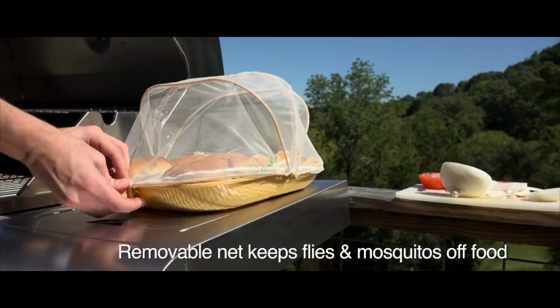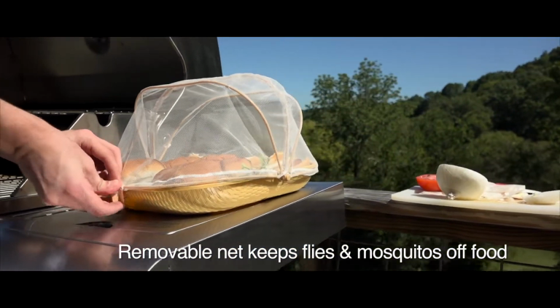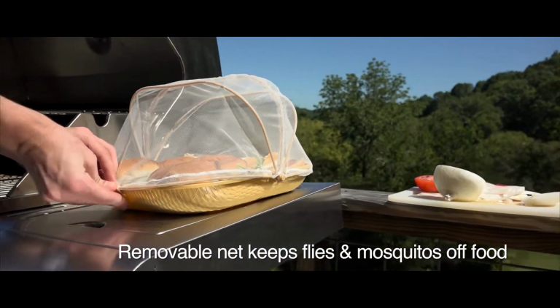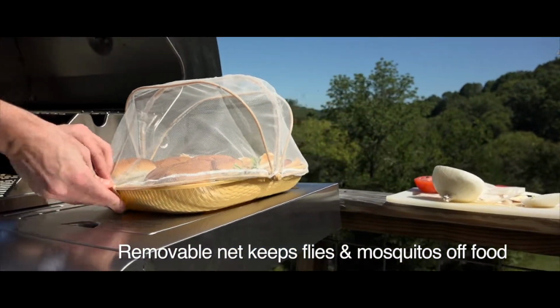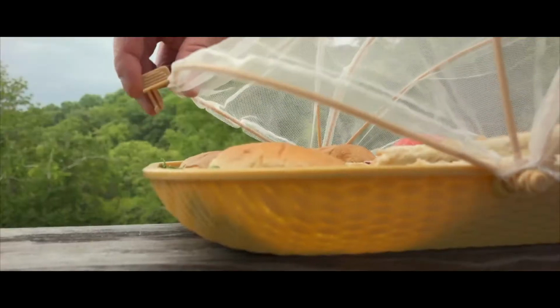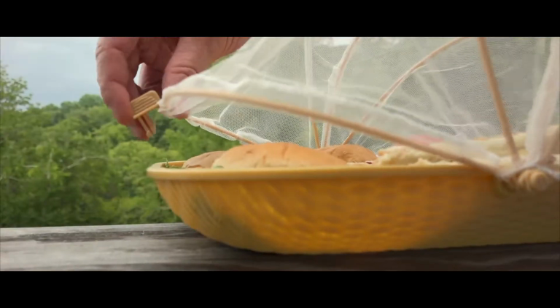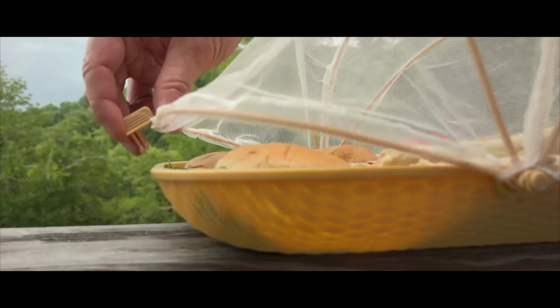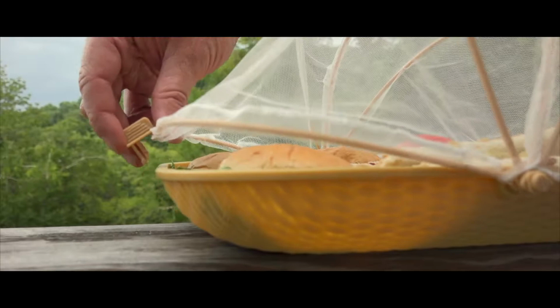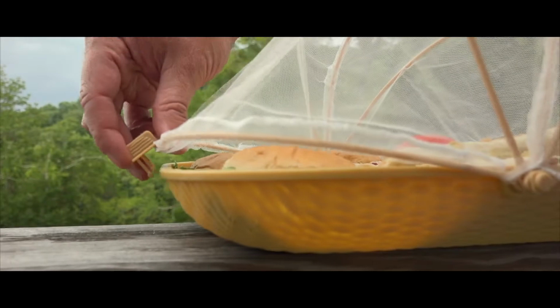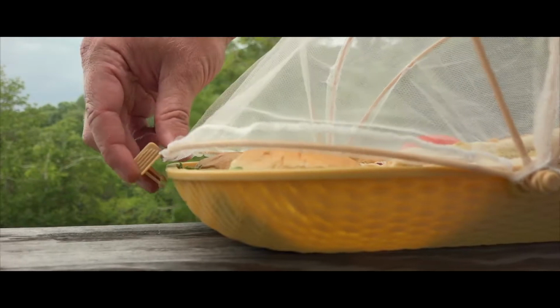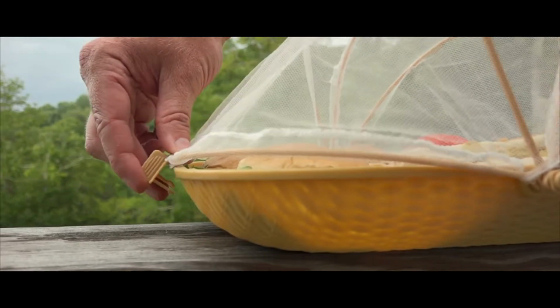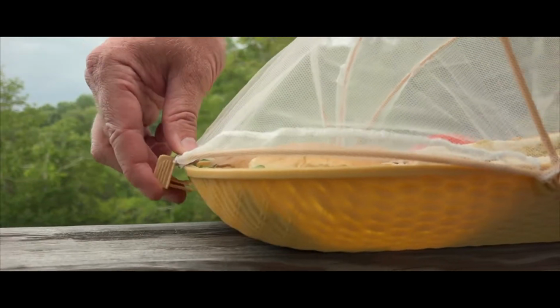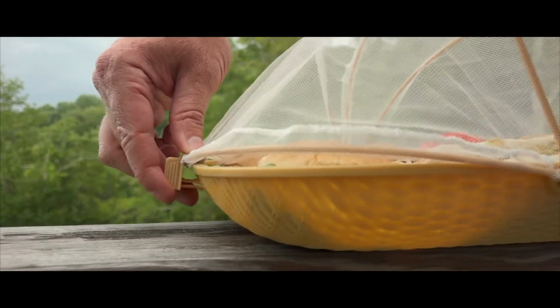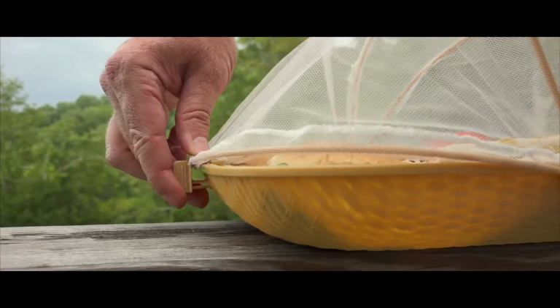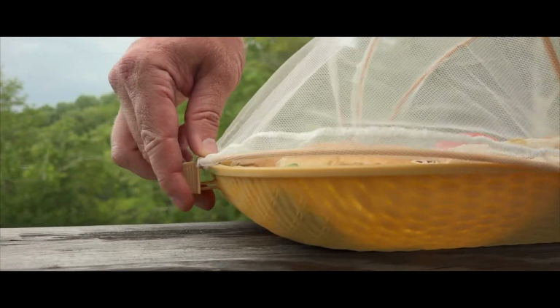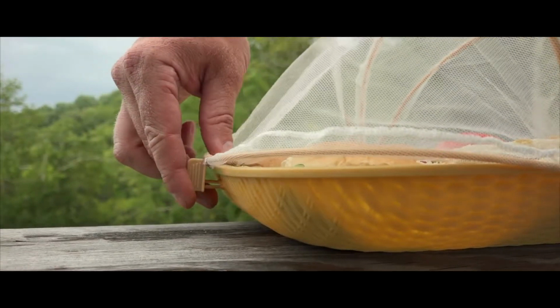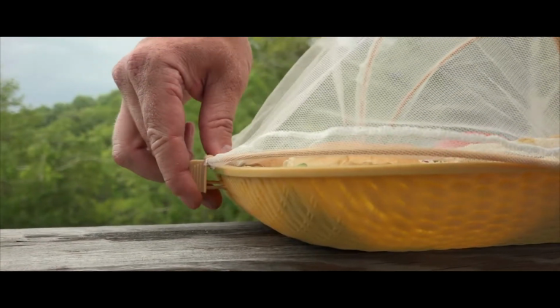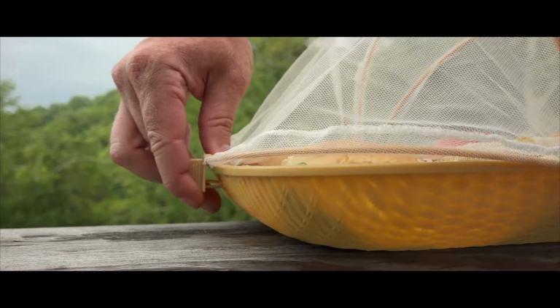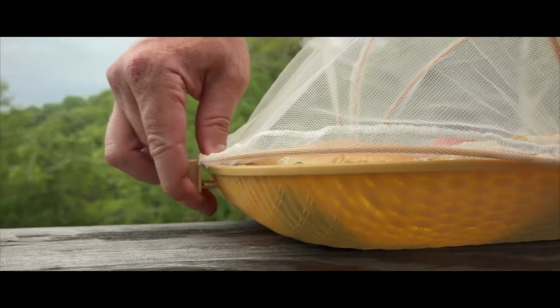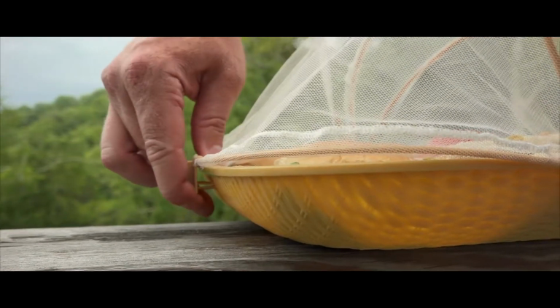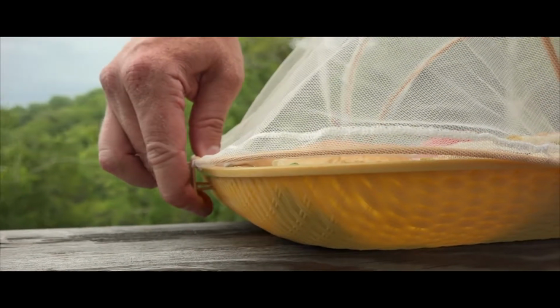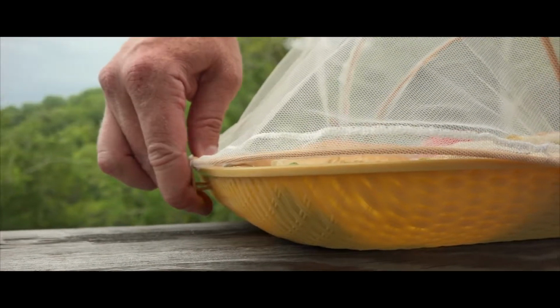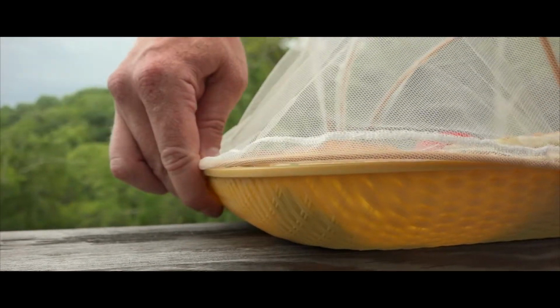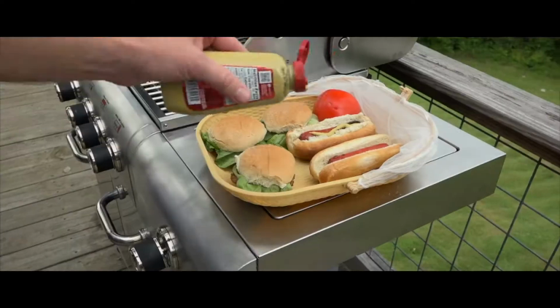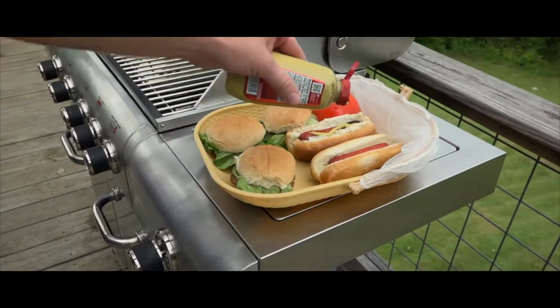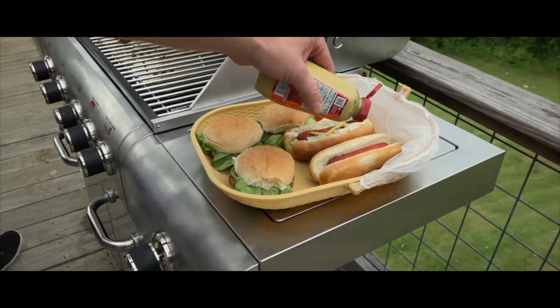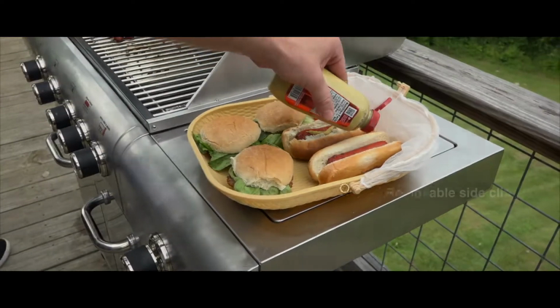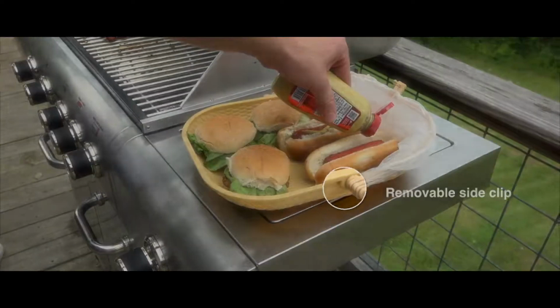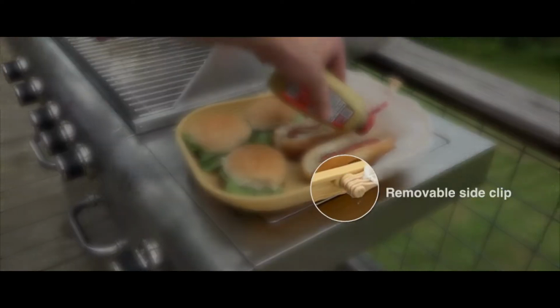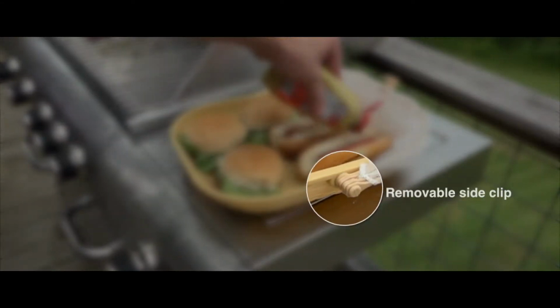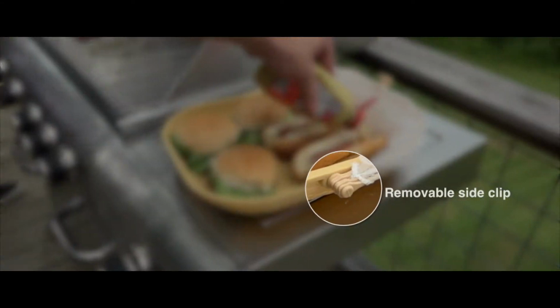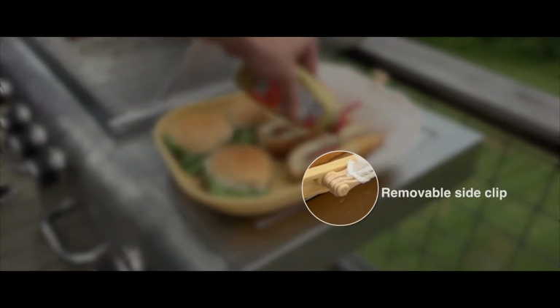Front and back clips open and close the tent, and you can remove it completely by folding it down and pulling out the side clip.